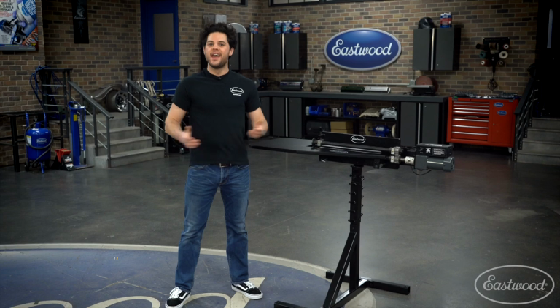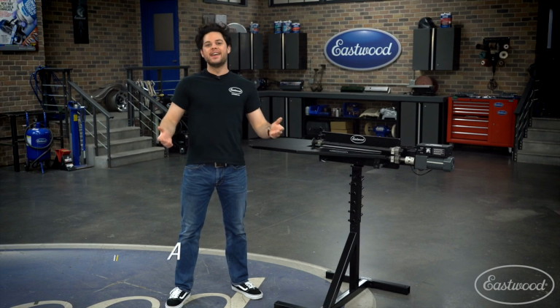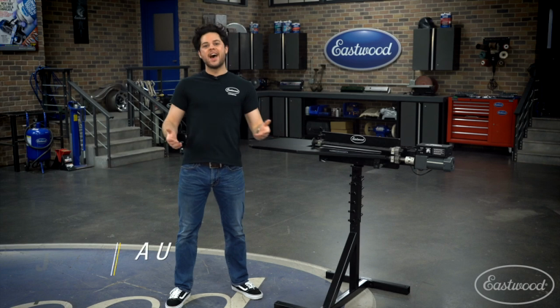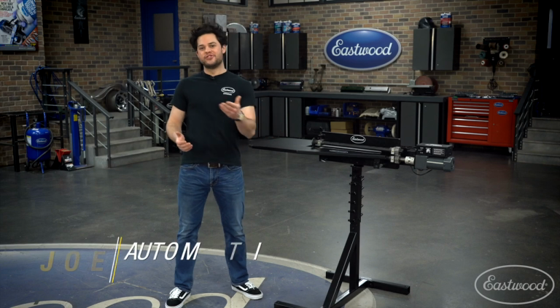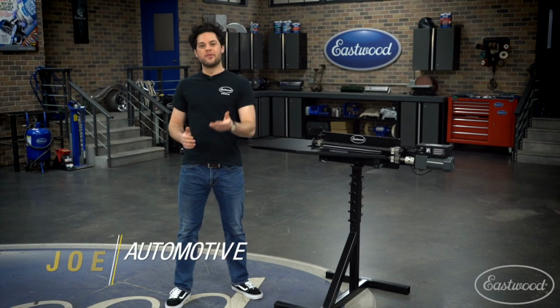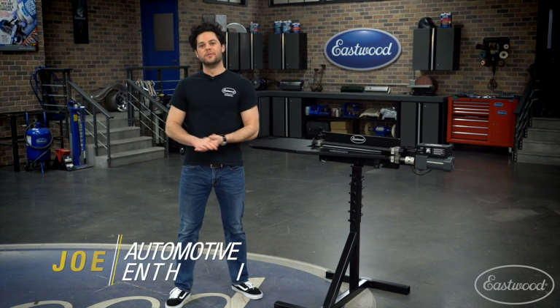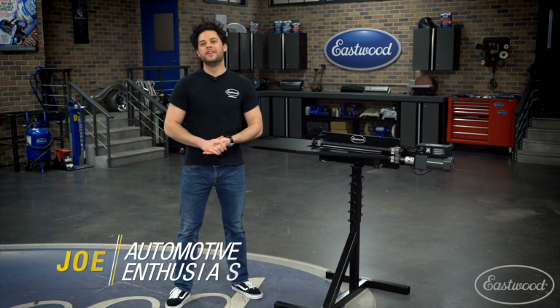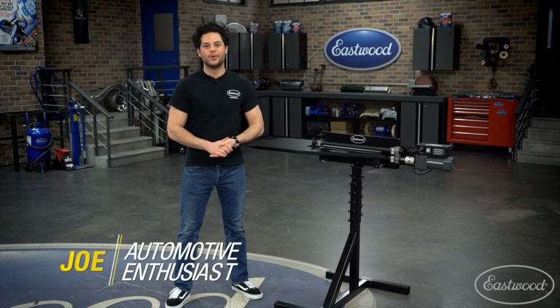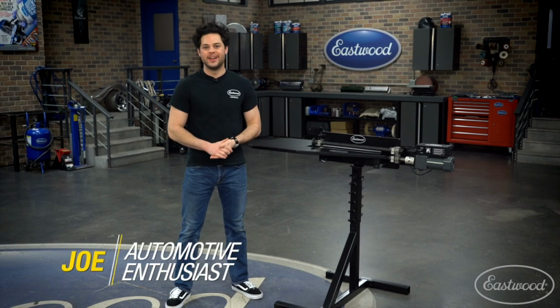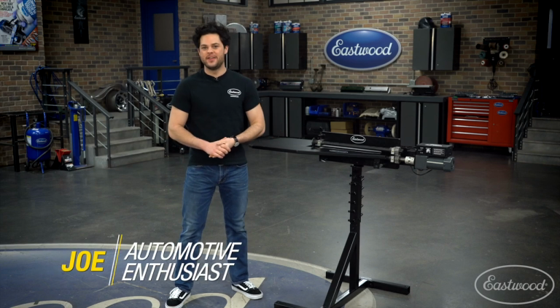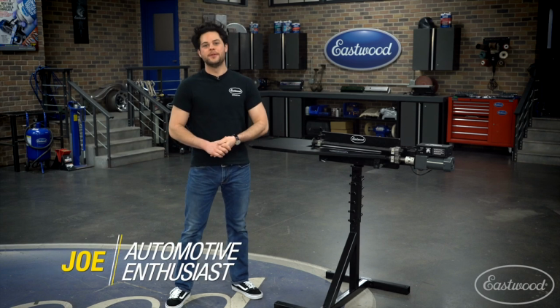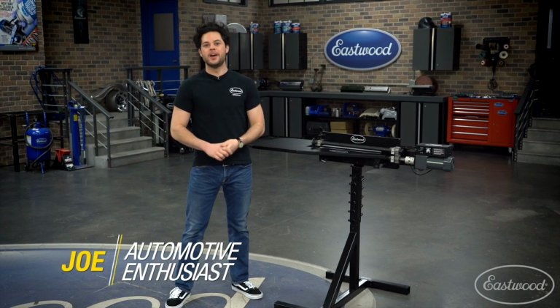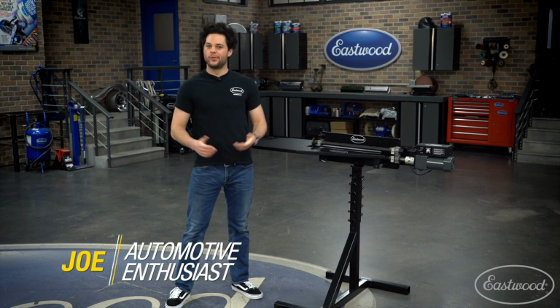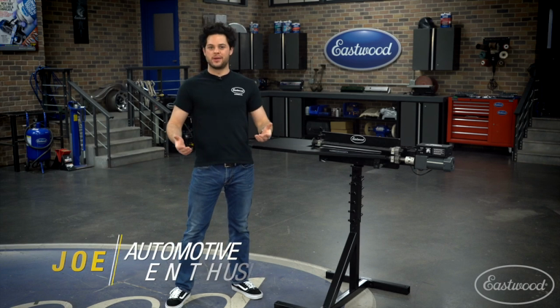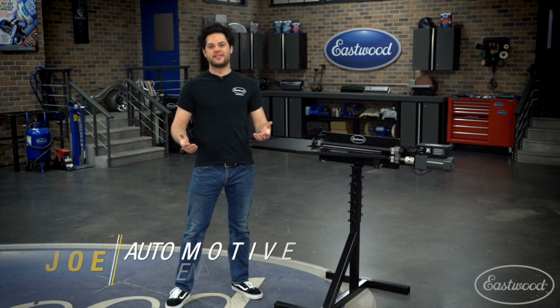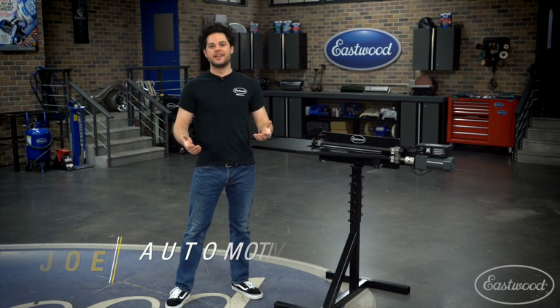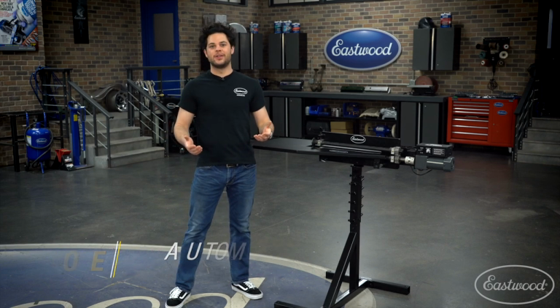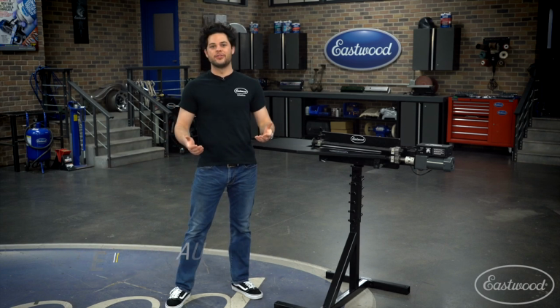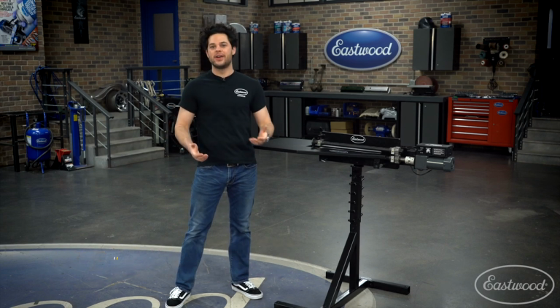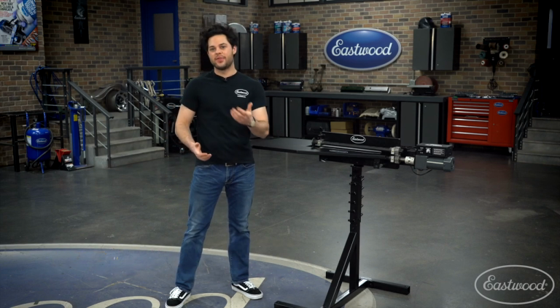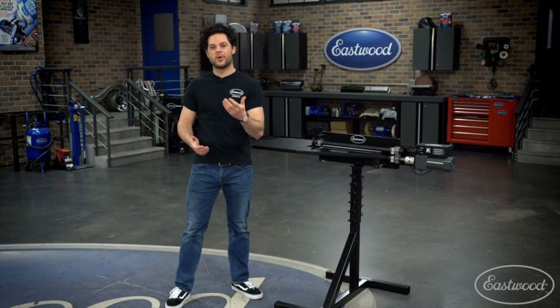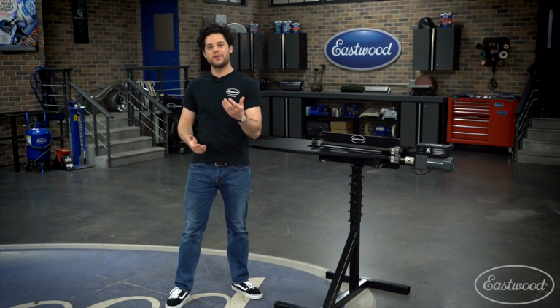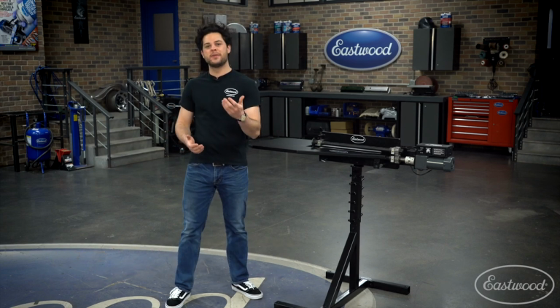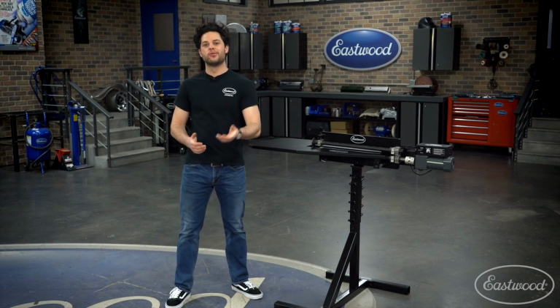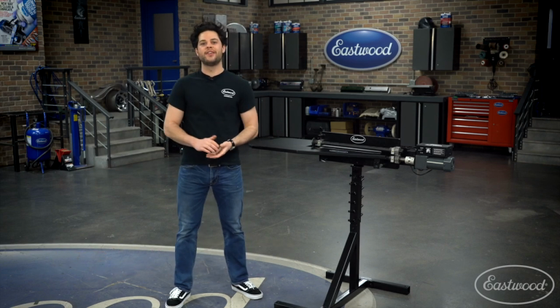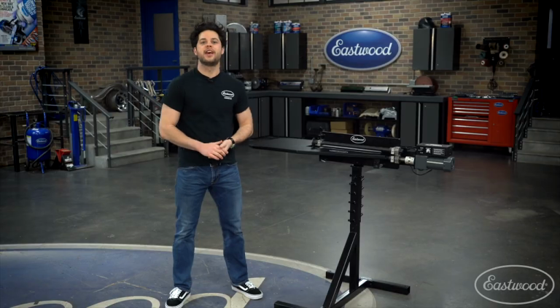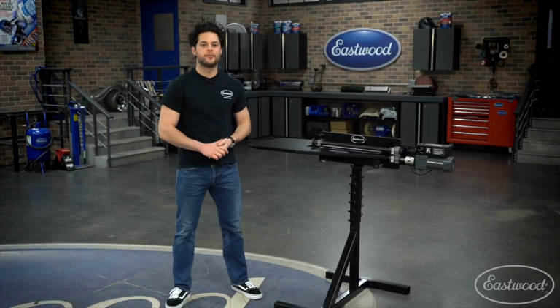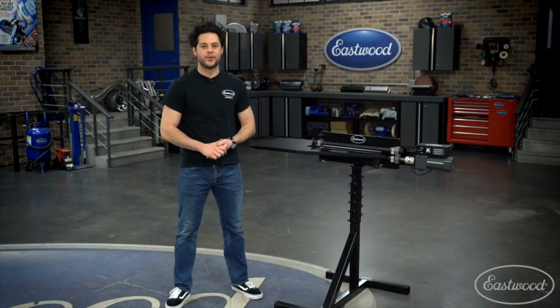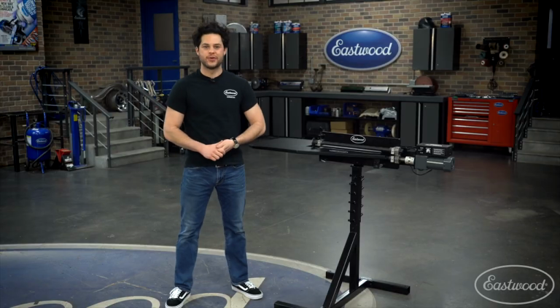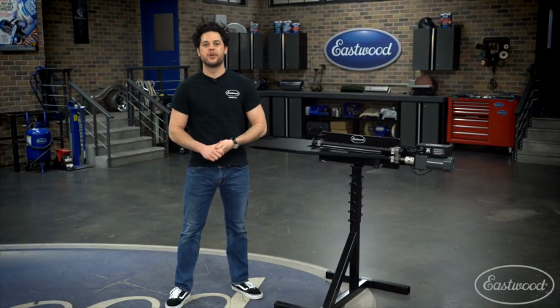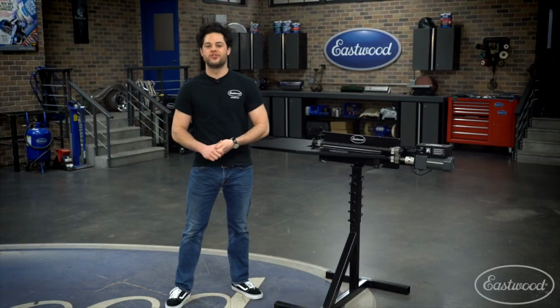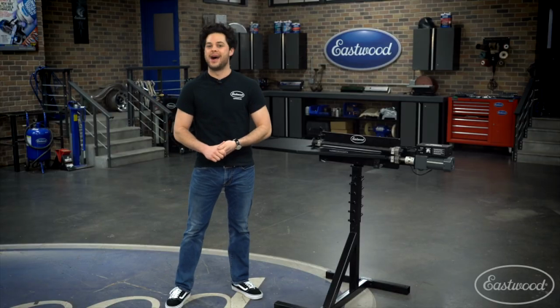Hey guys, Joe from Eastwood. In this video, we're going to be taking a closer look at the perfect bead rolling setup for your home shop.